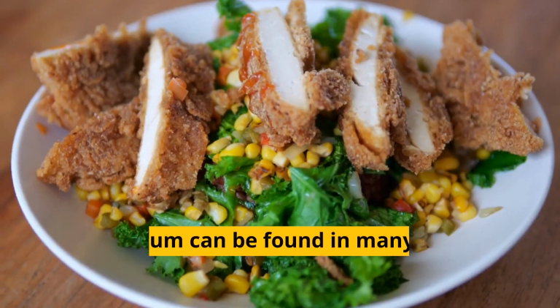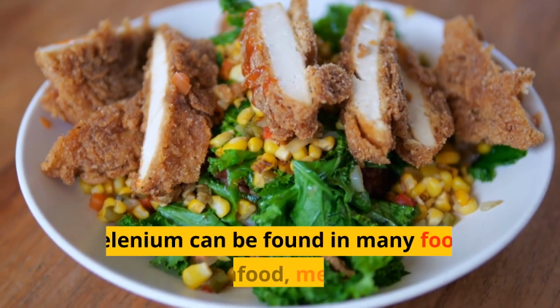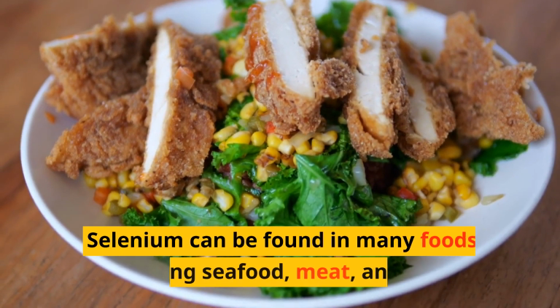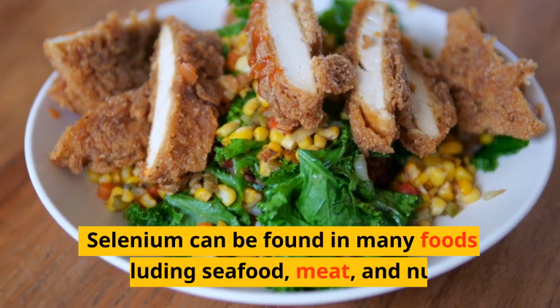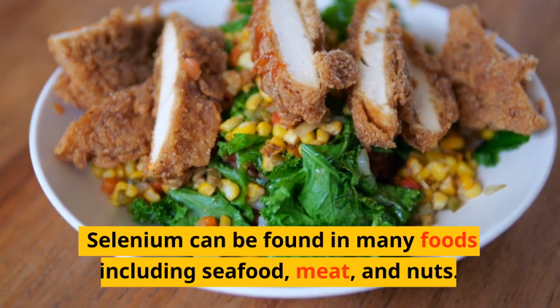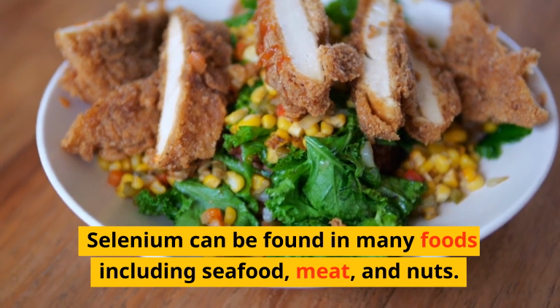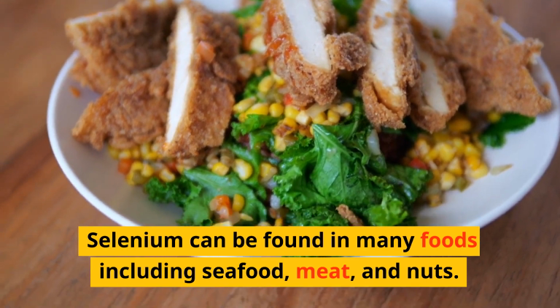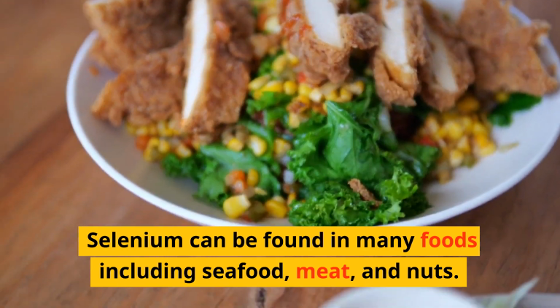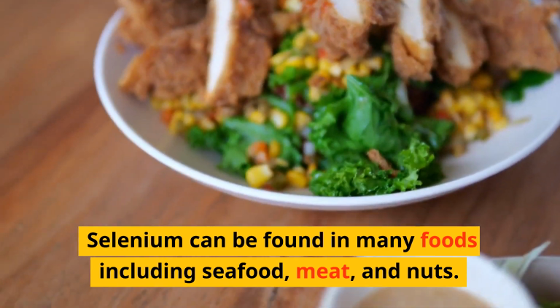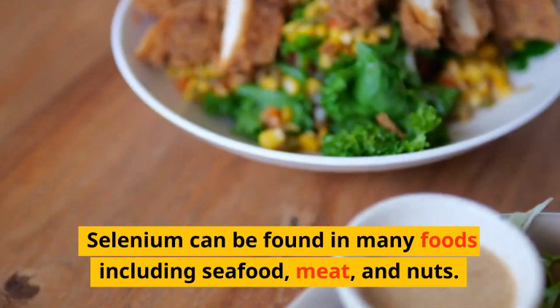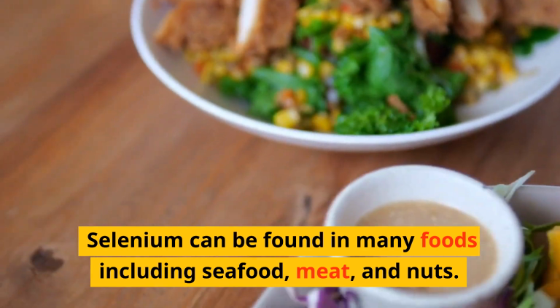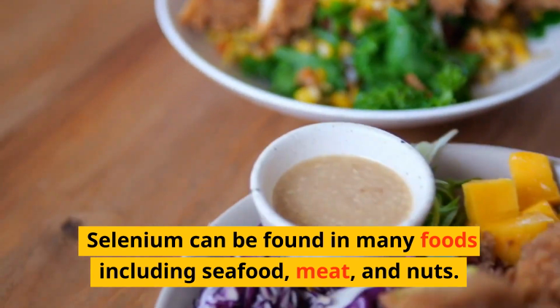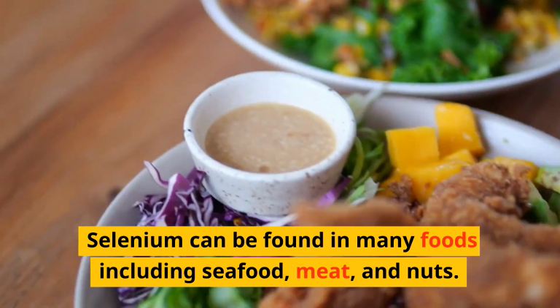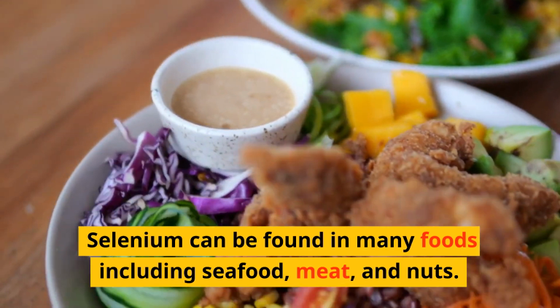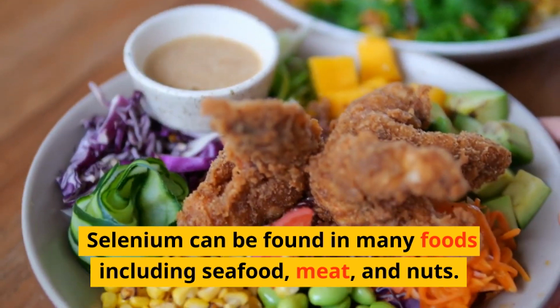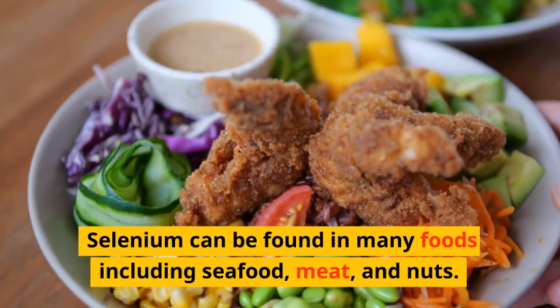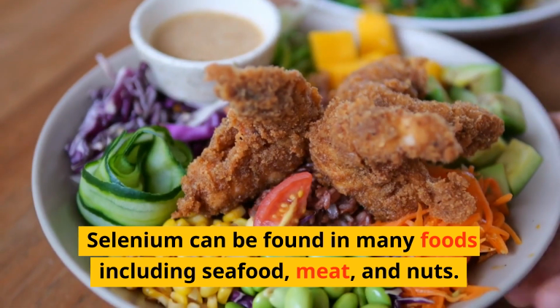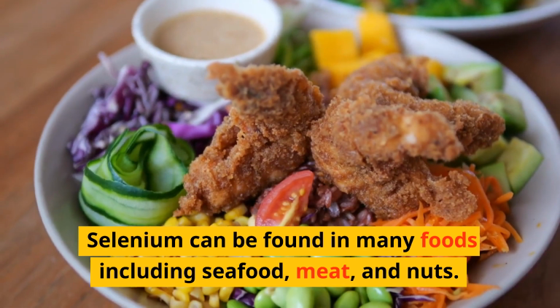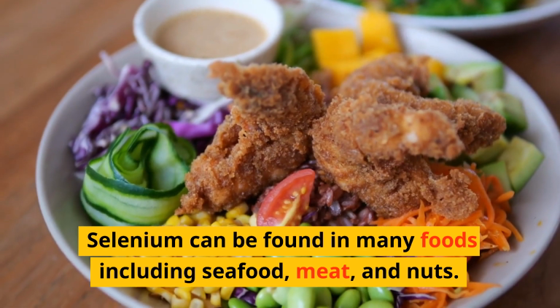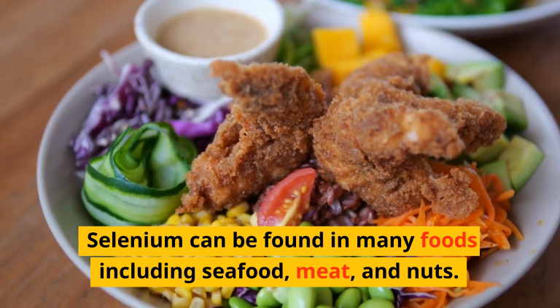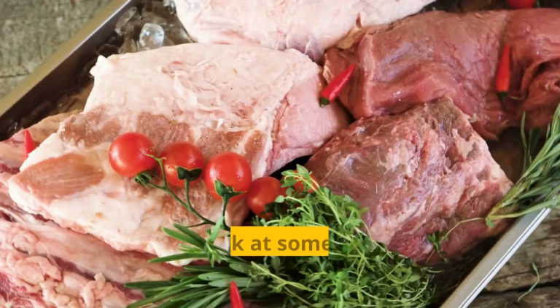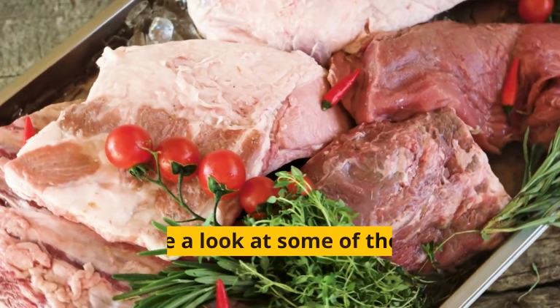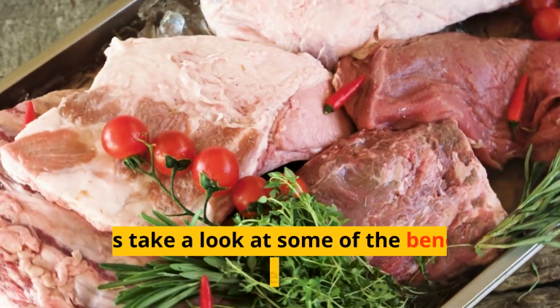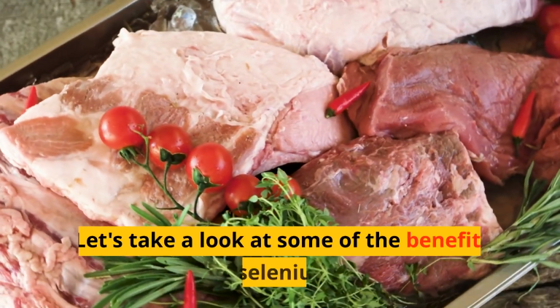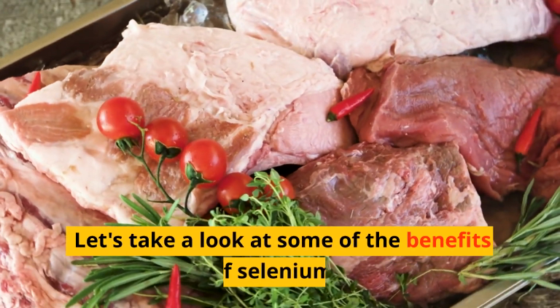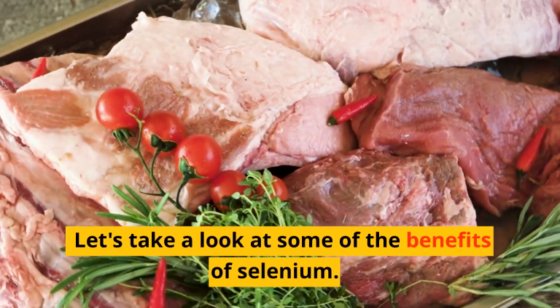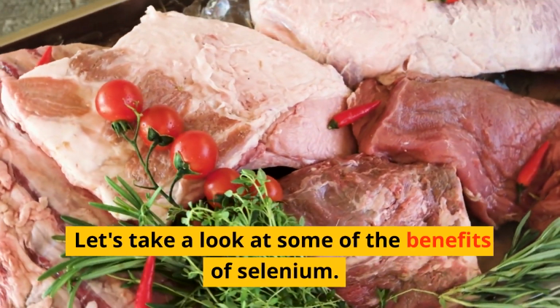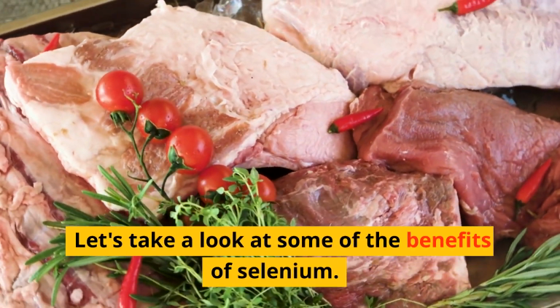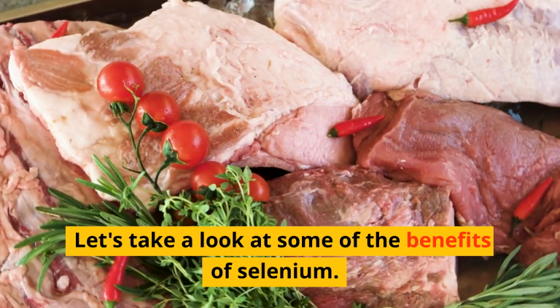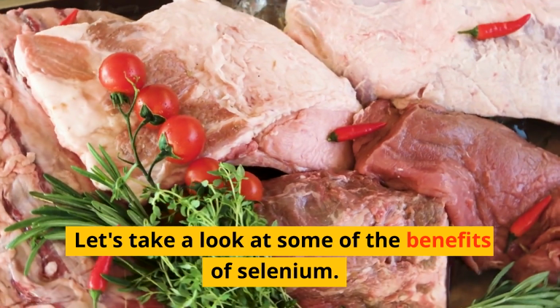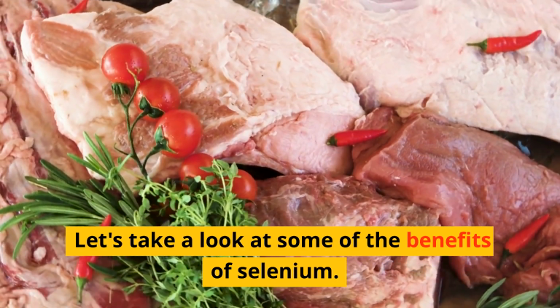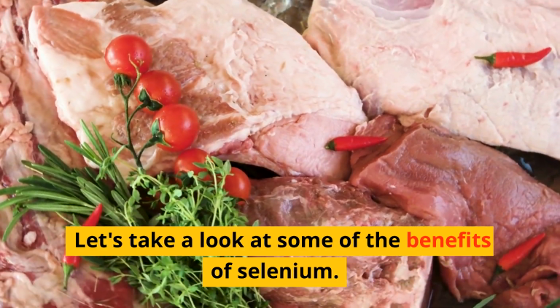Selenium can be found in many foods including seafood, meat, and nuts. Let's take a look at some of the benefits of selenium.